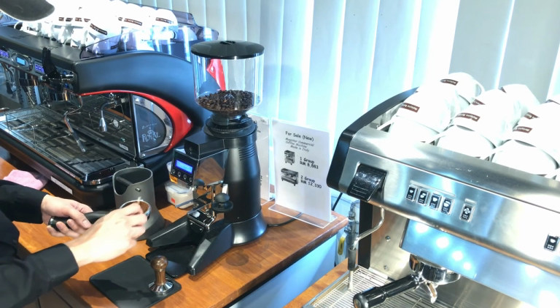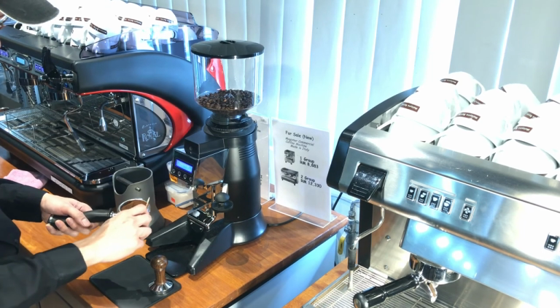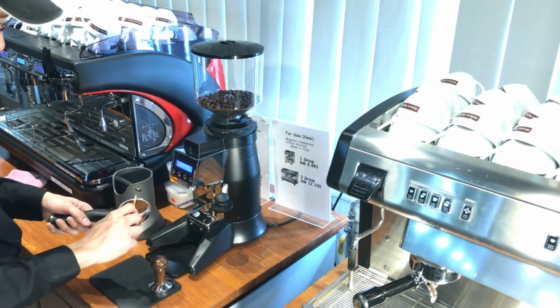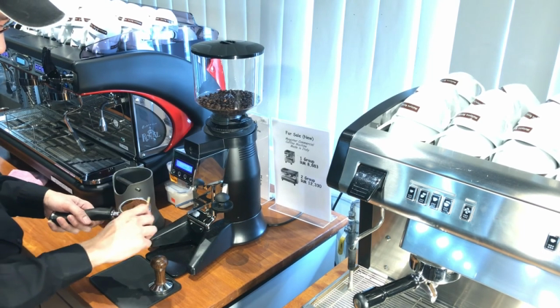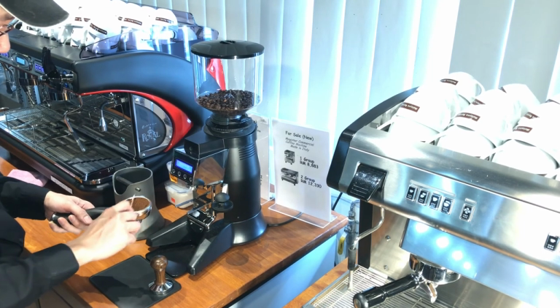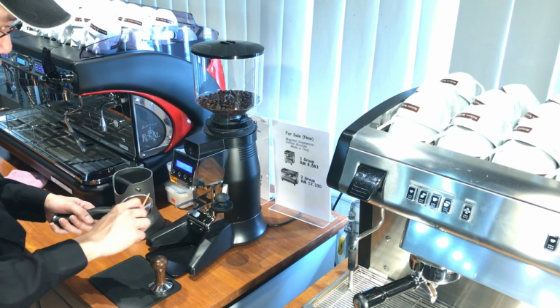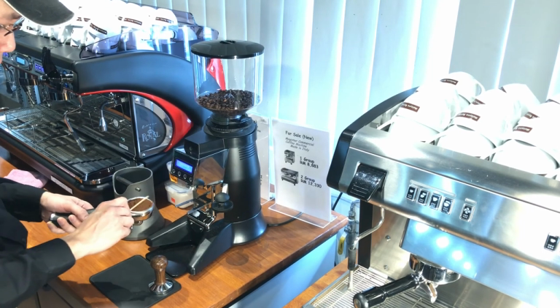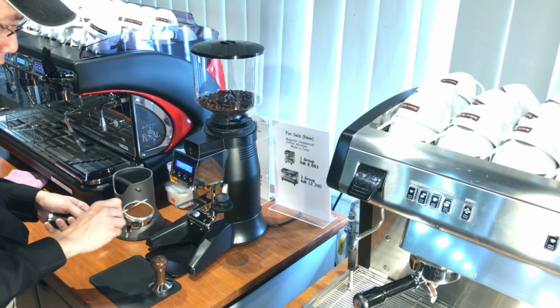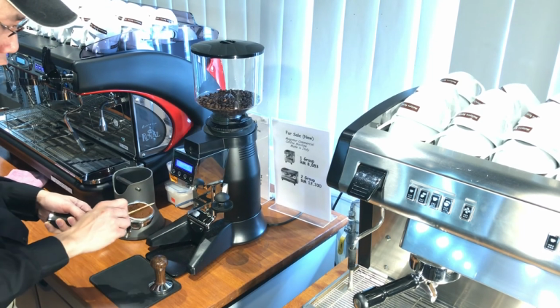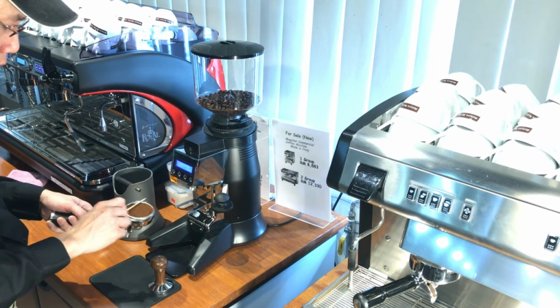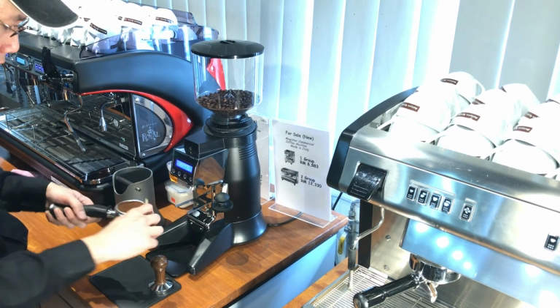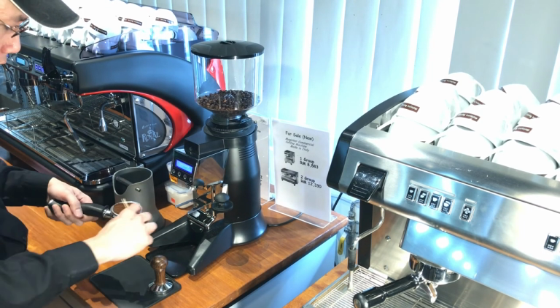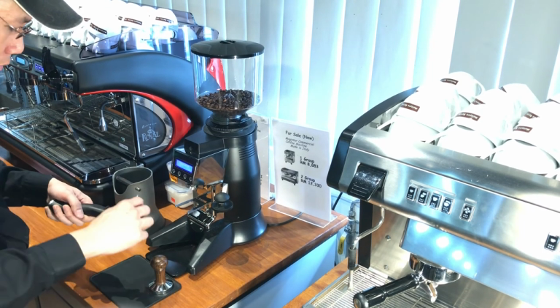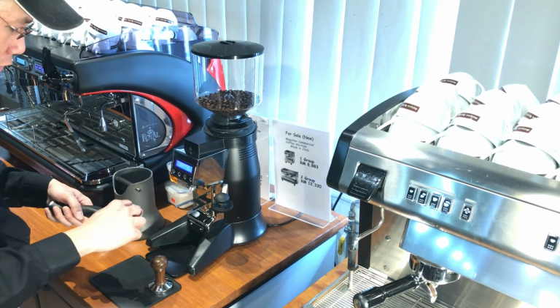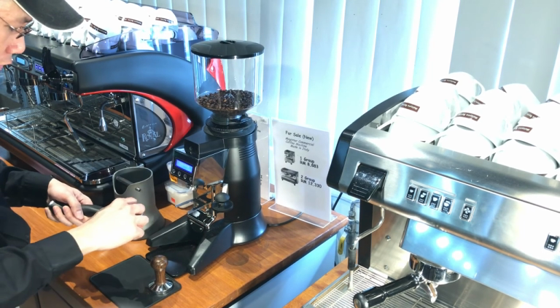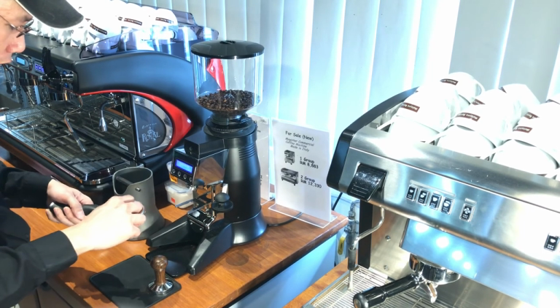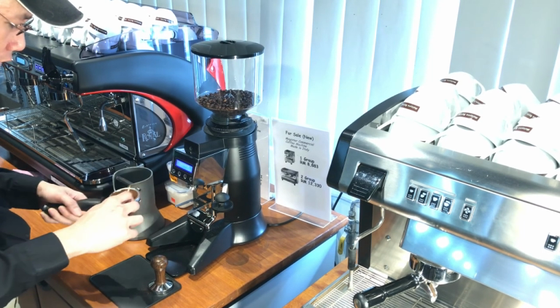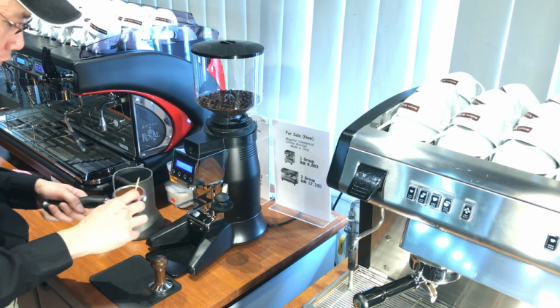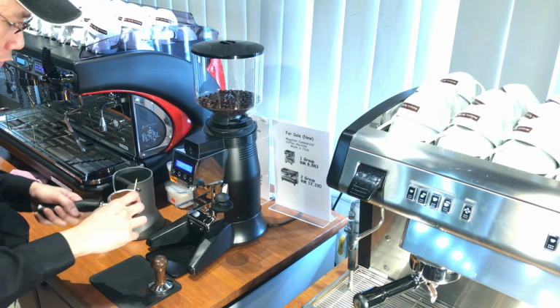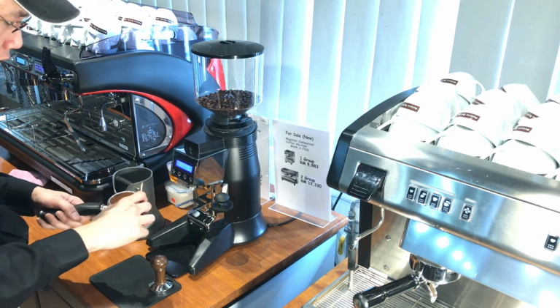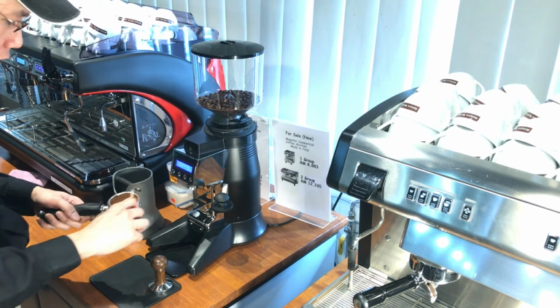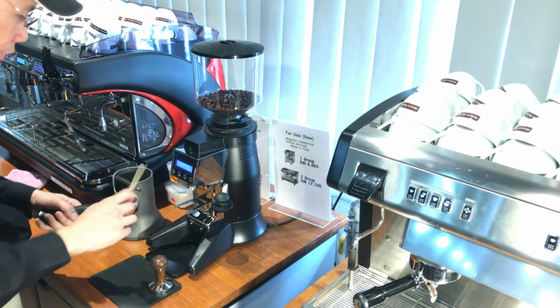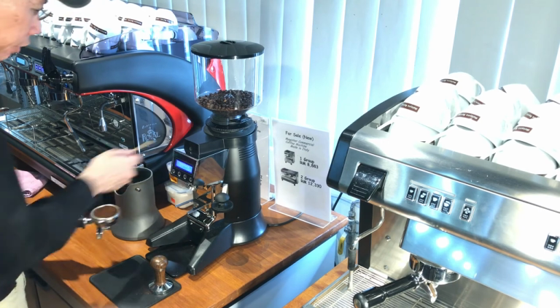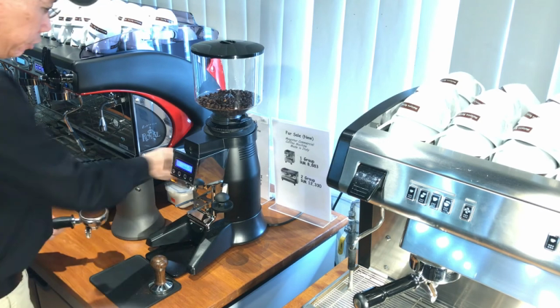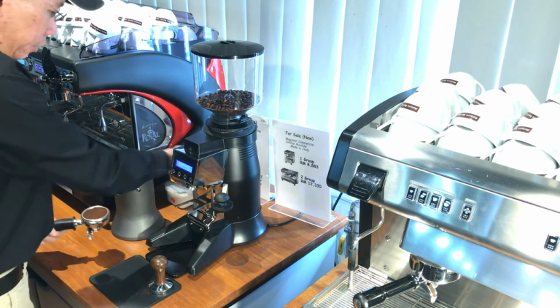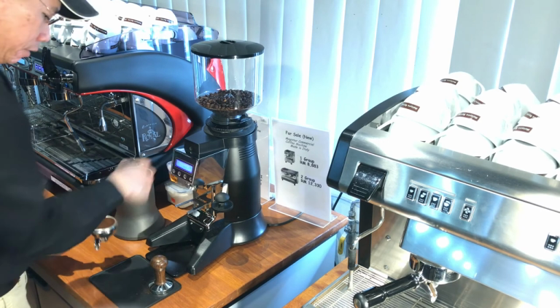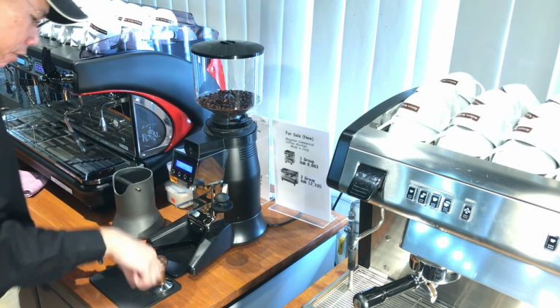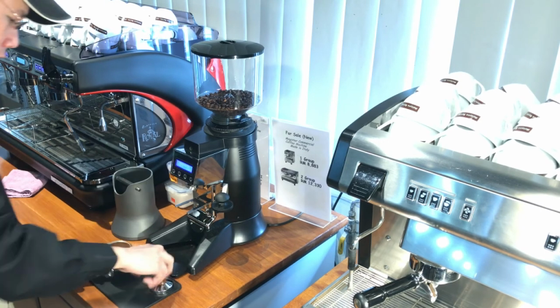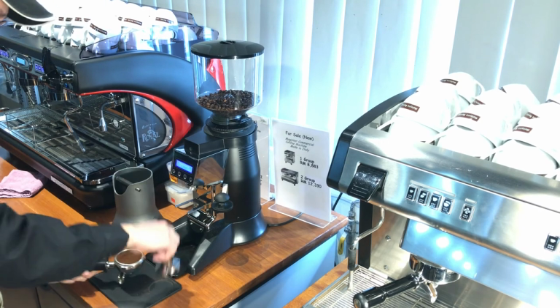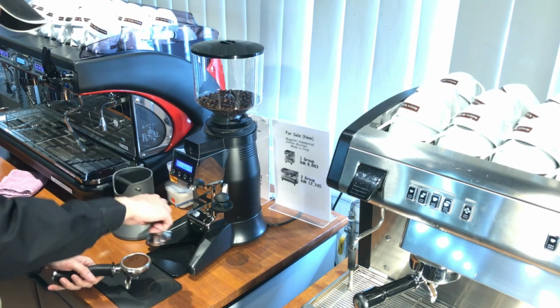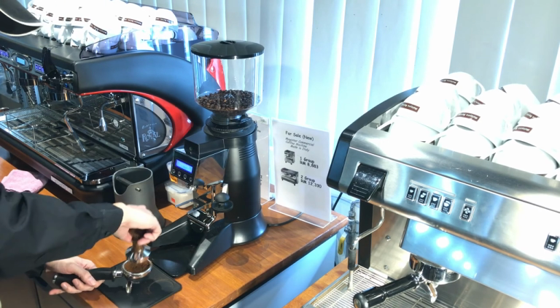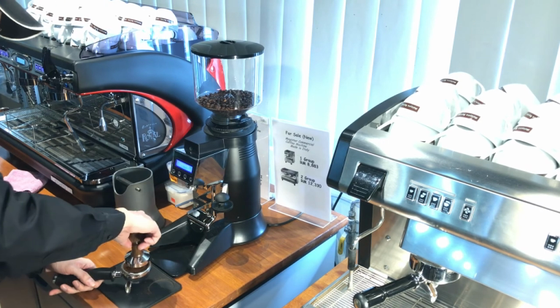Once the coffee is ground, I normally like to spread it out and make sure it's nice and even to get an even extraction.